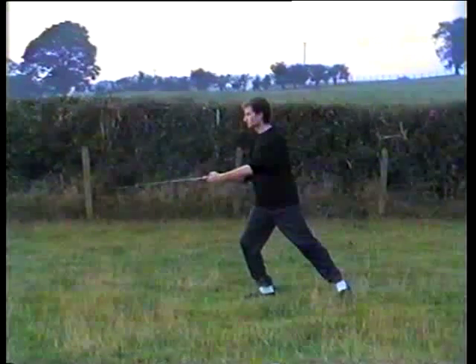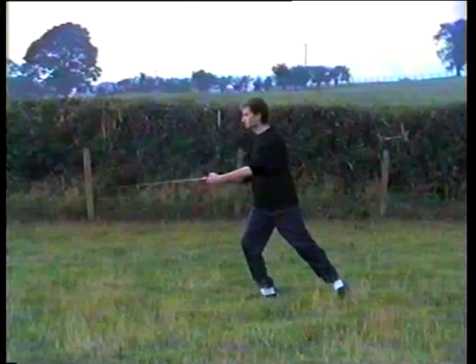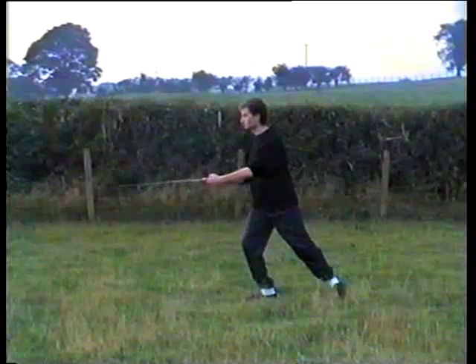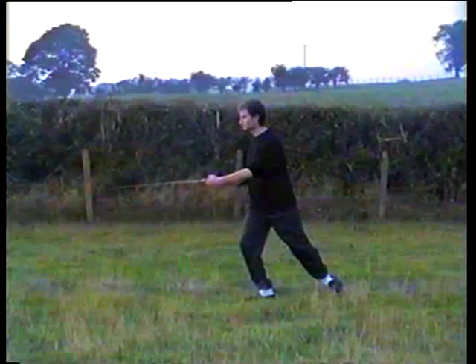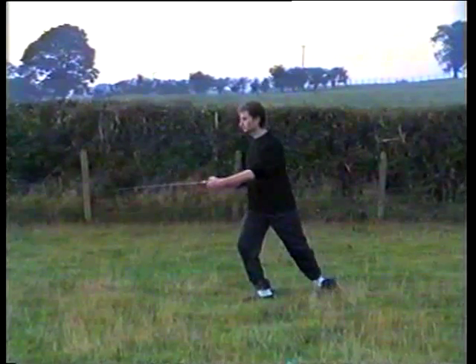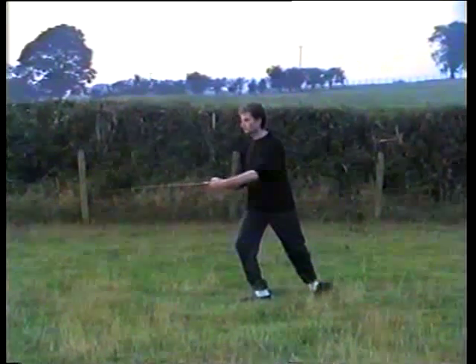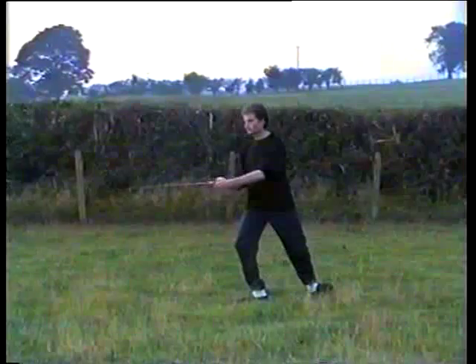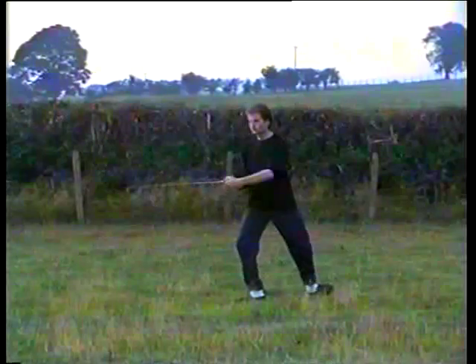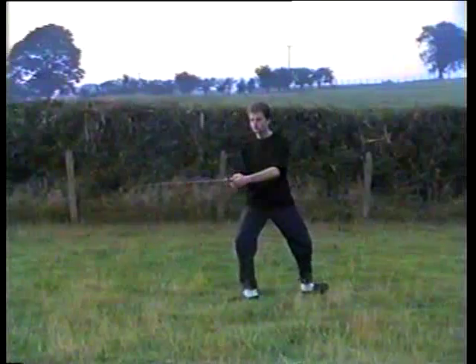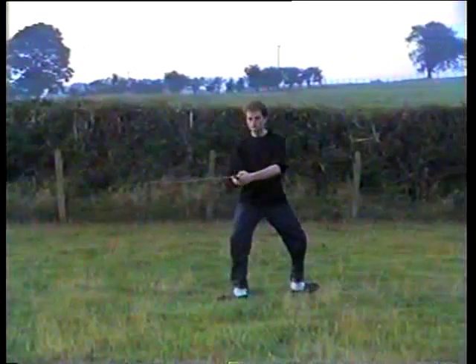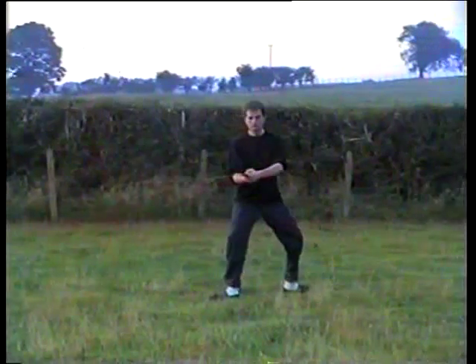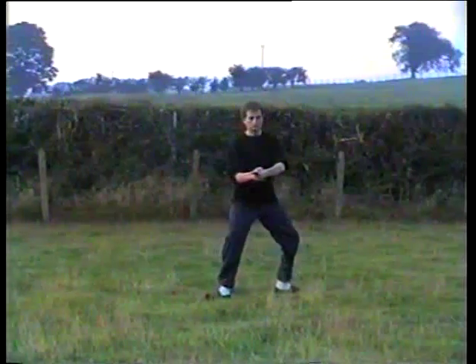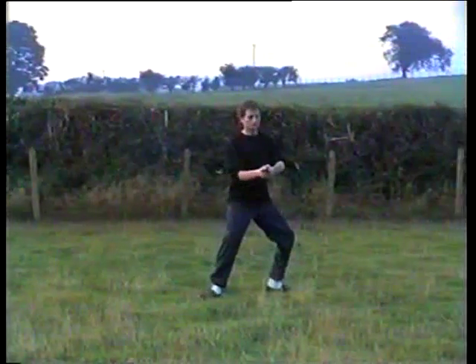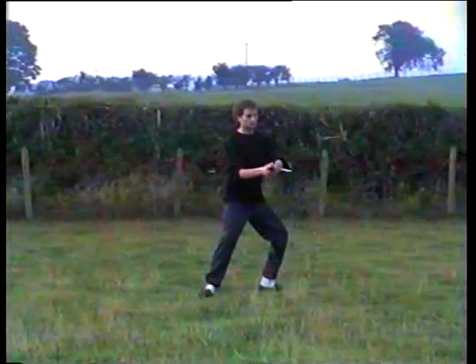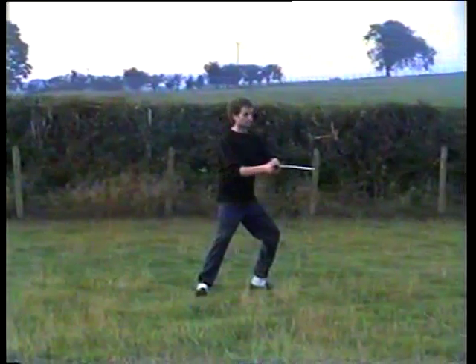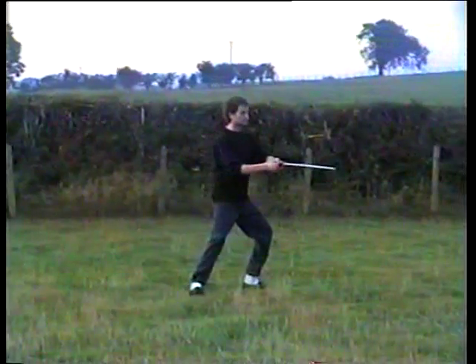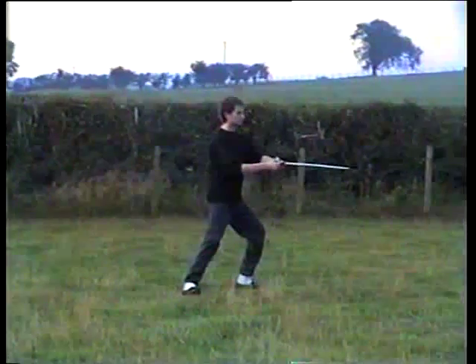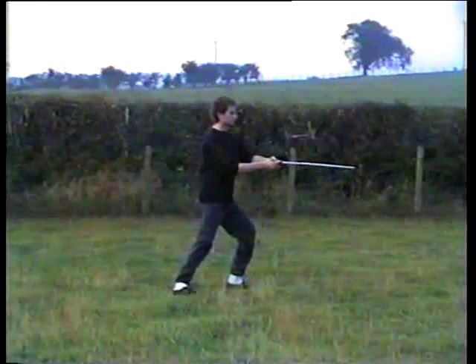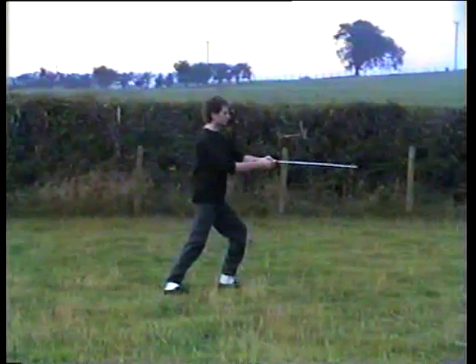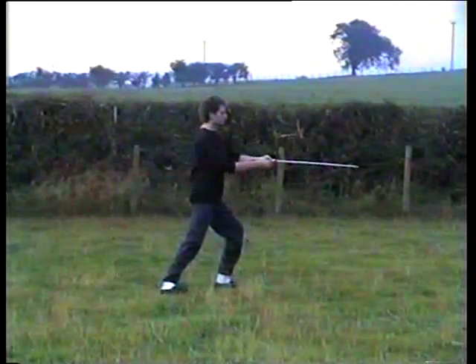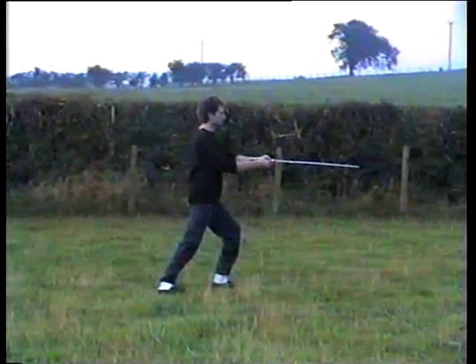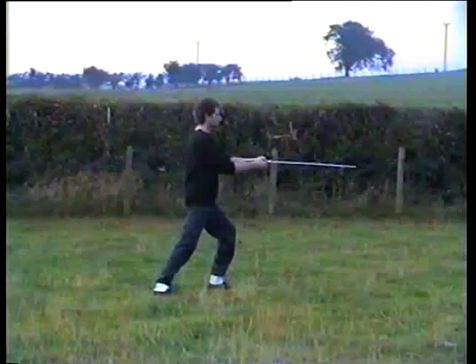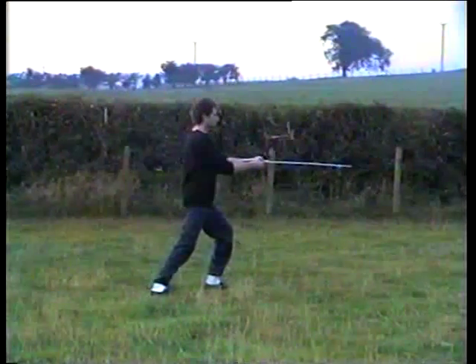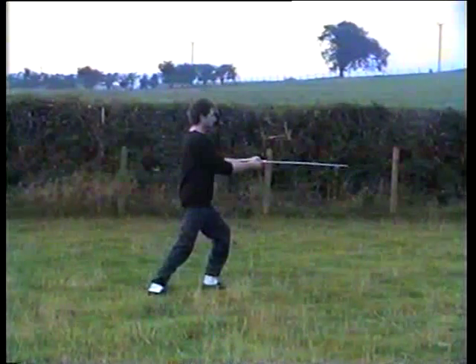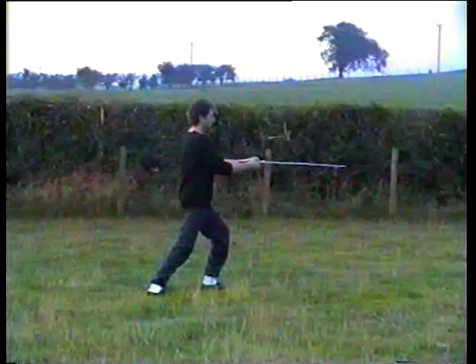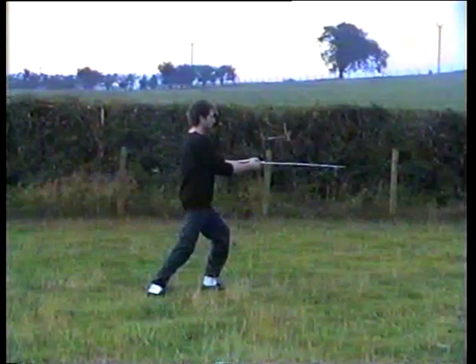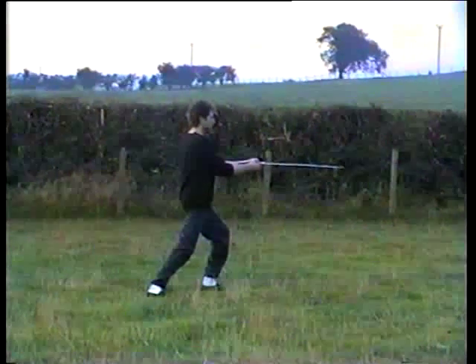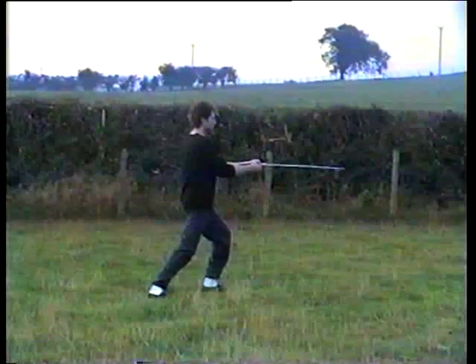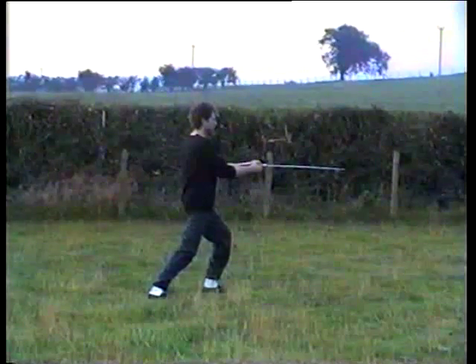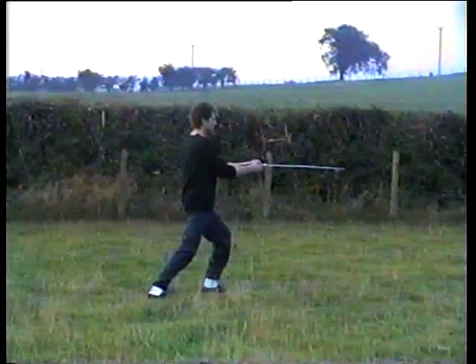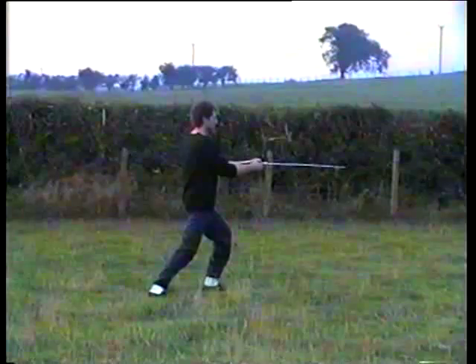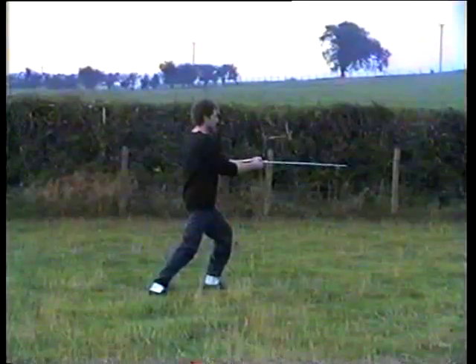Step behind you with the left, cut across with the sword, turn the back toes, 70% of the weight on the left leg.